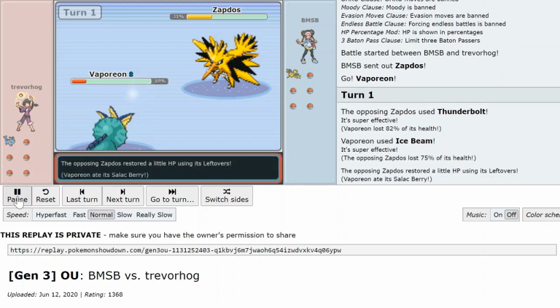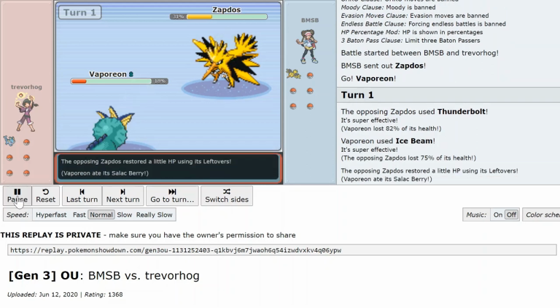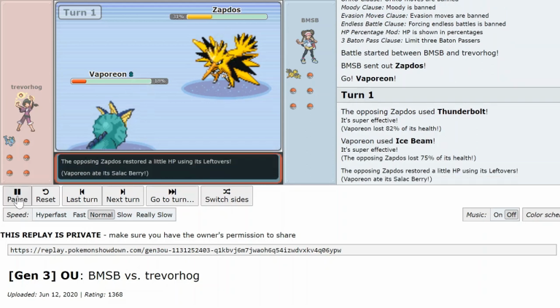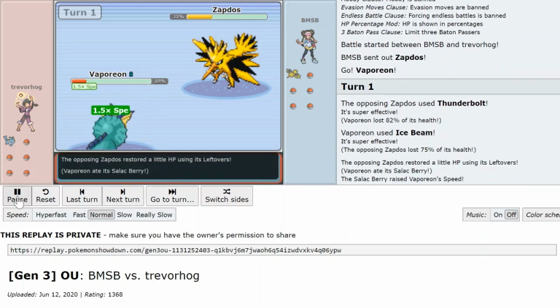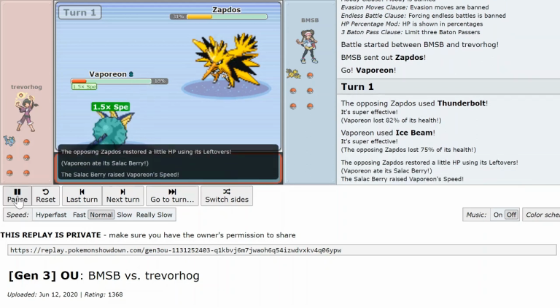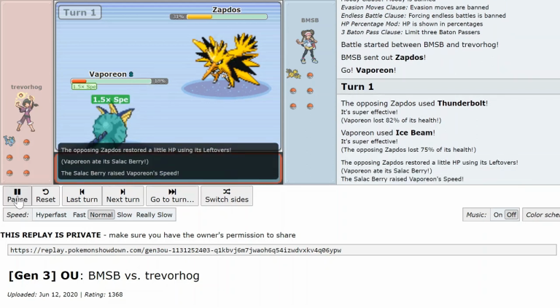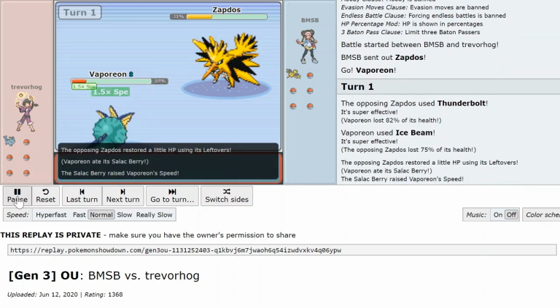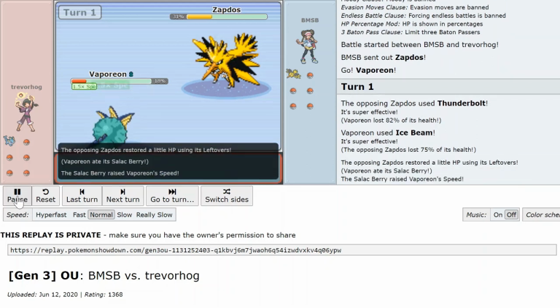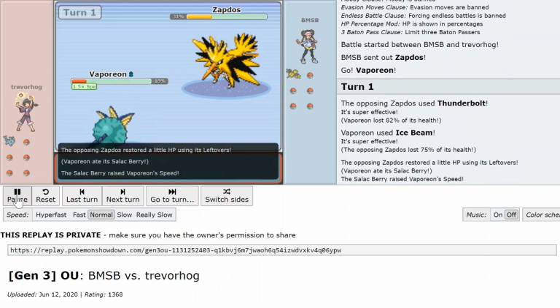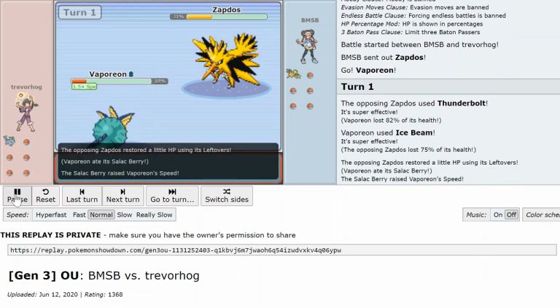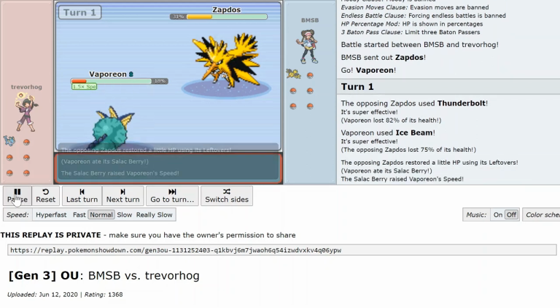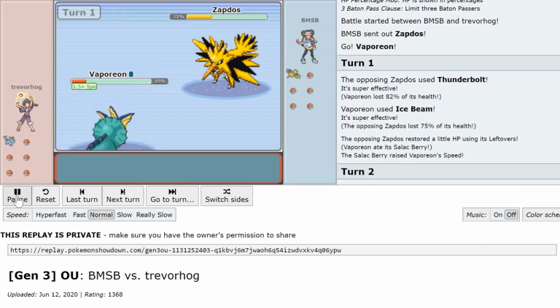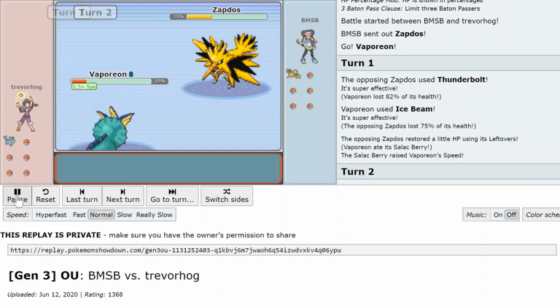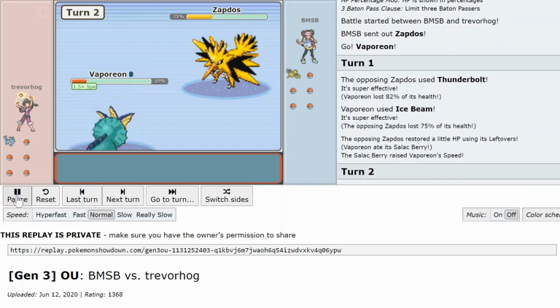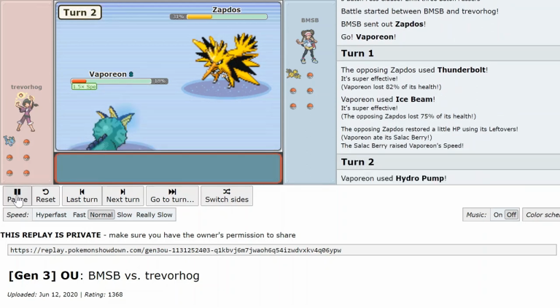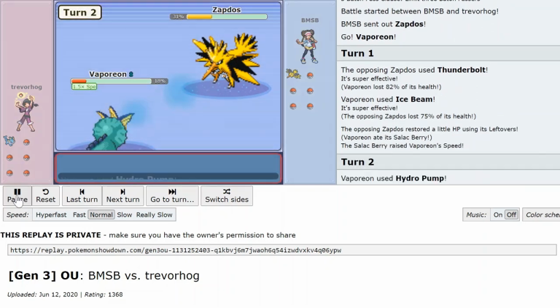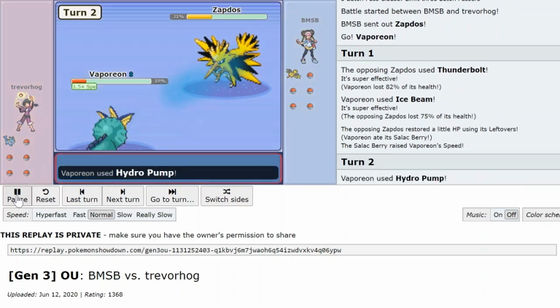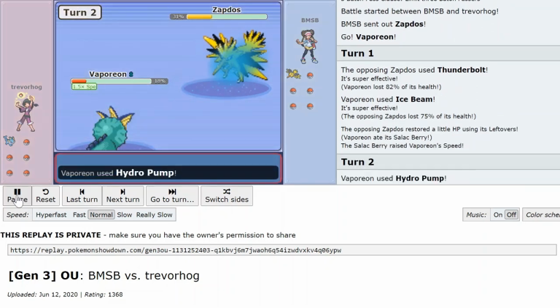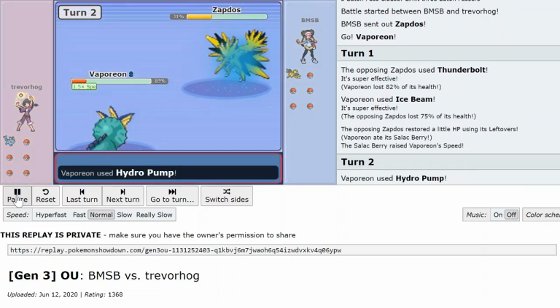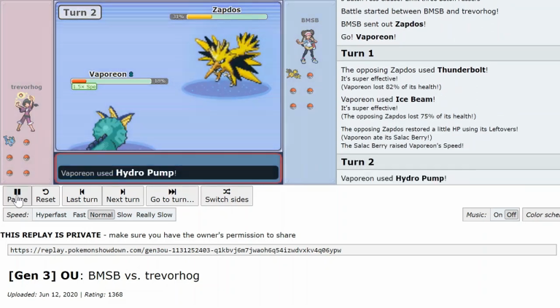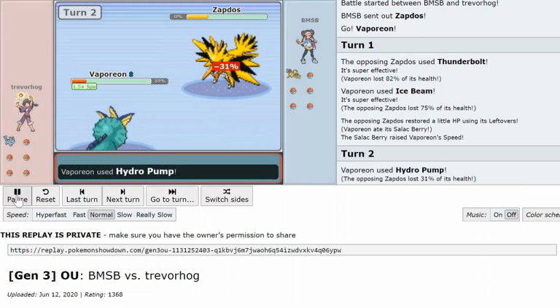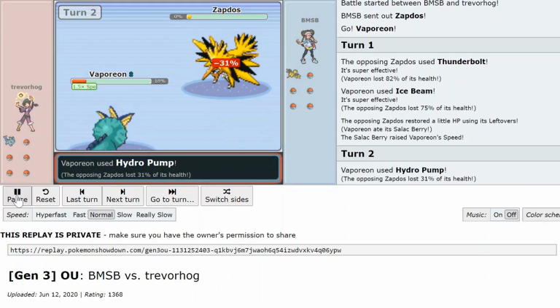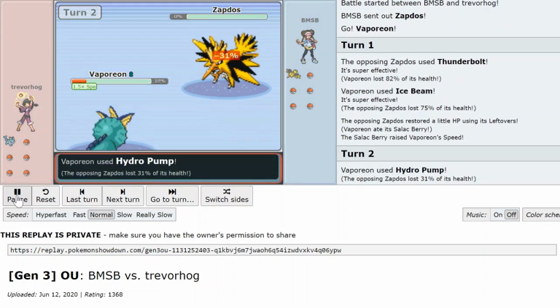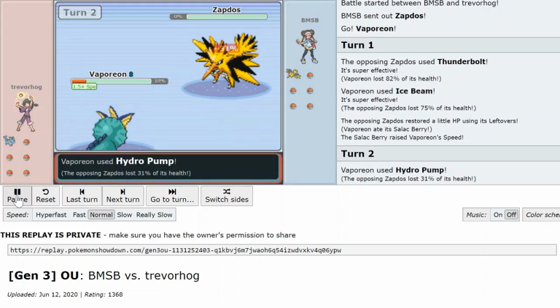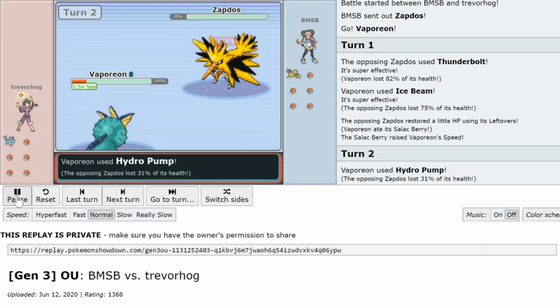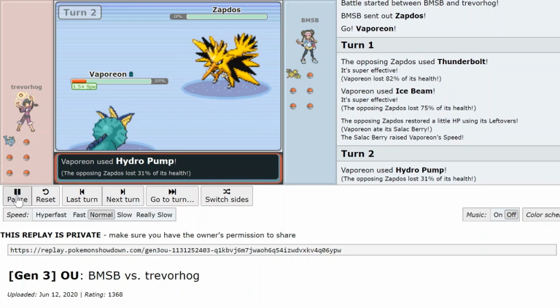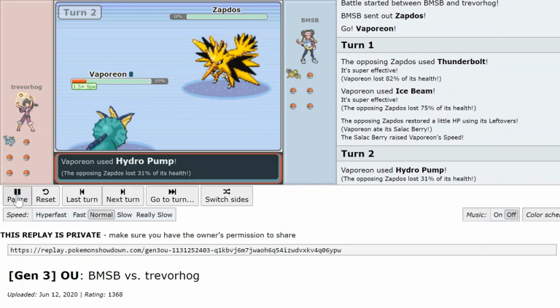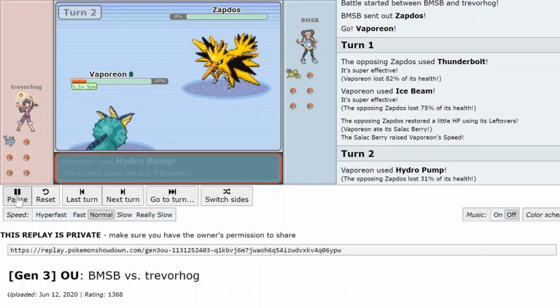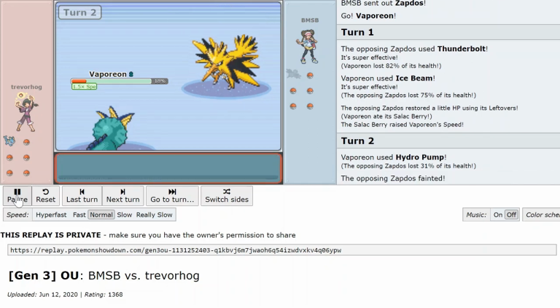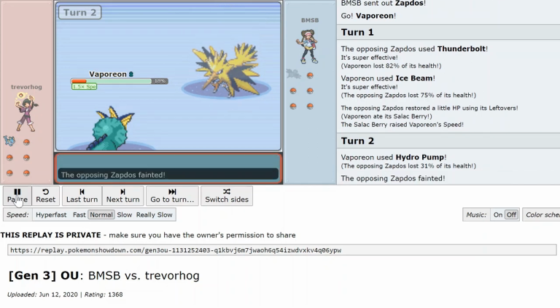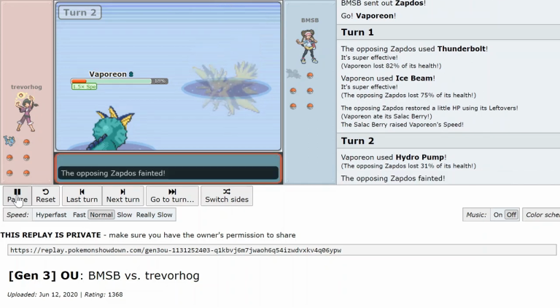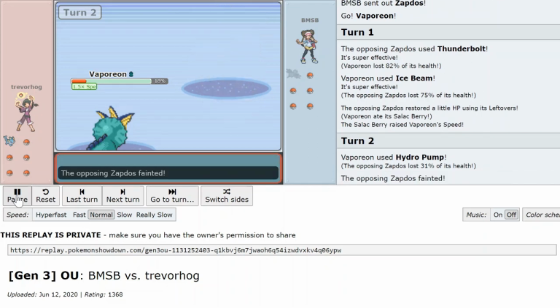I Ice Beam Zapdos, chipping it. Salac Berry activates. I force it out — actually I KO it. Great.